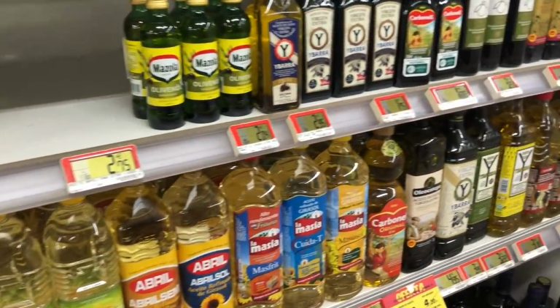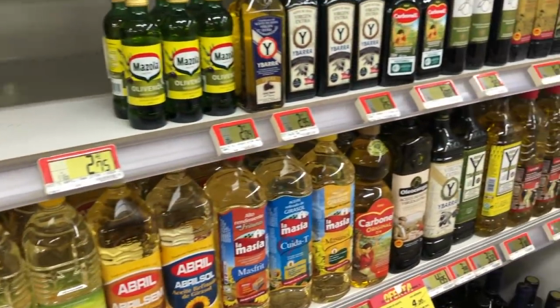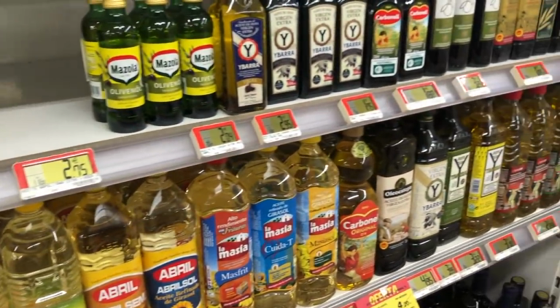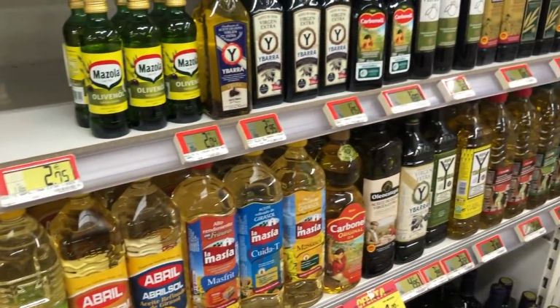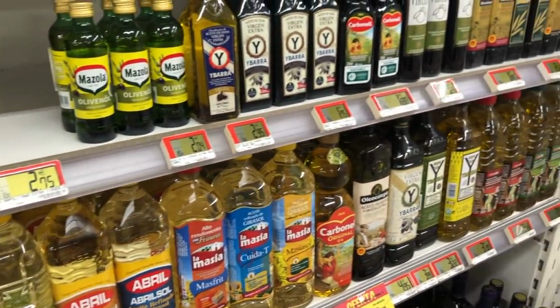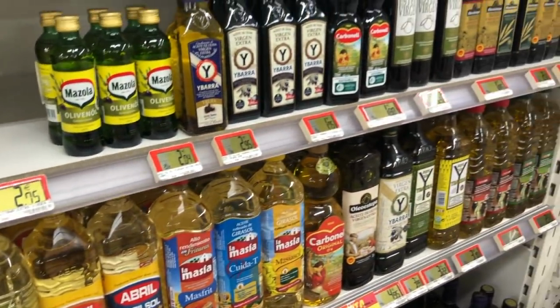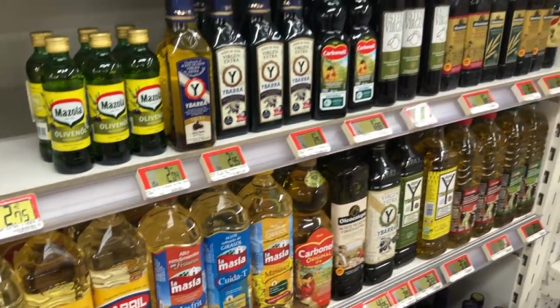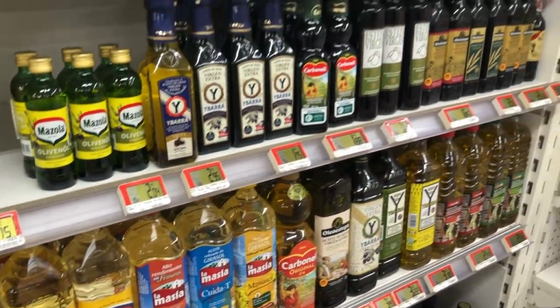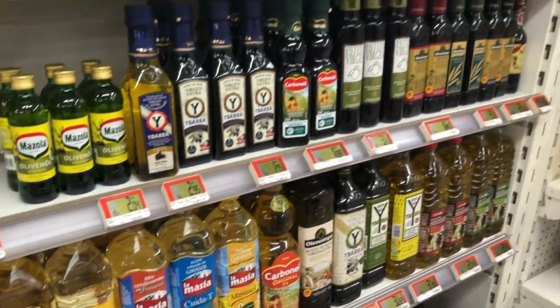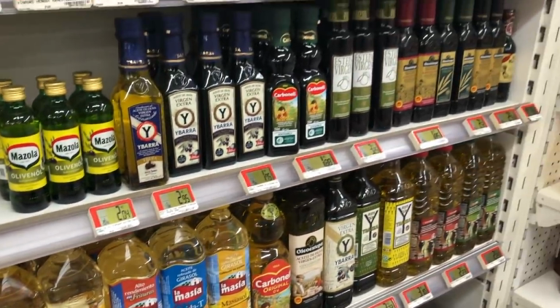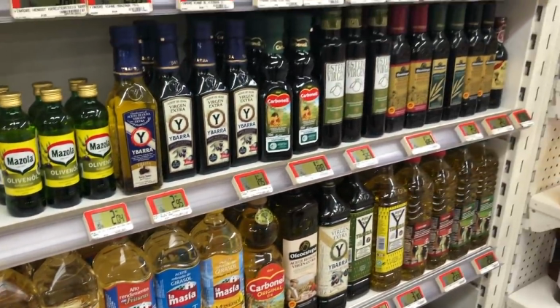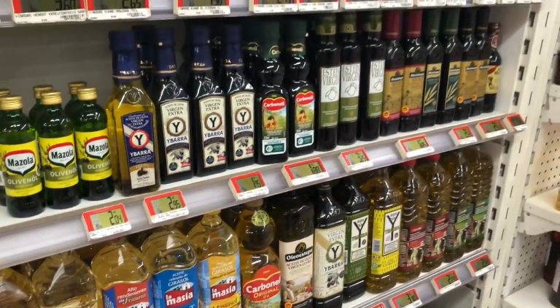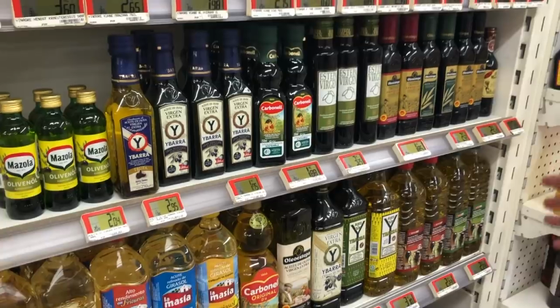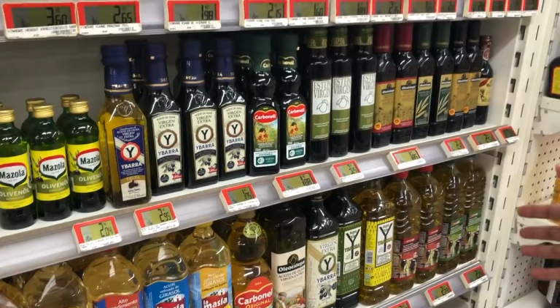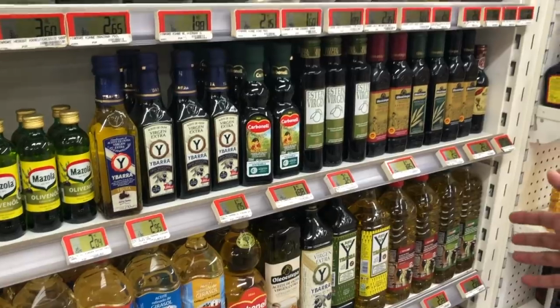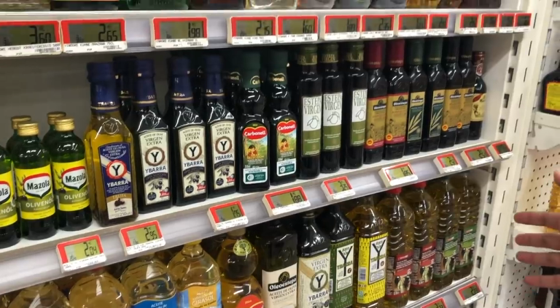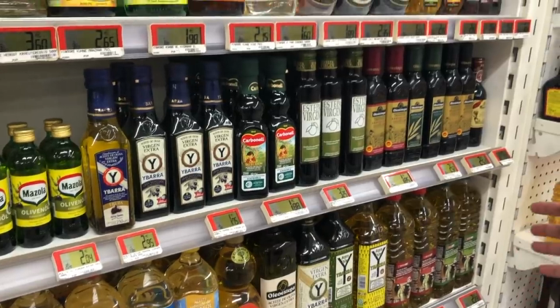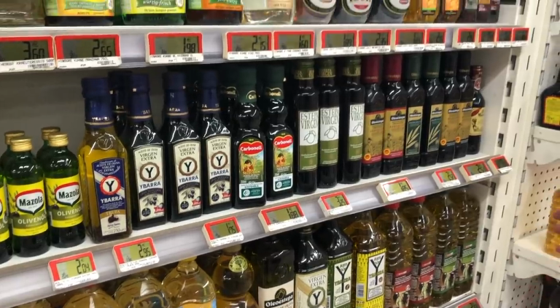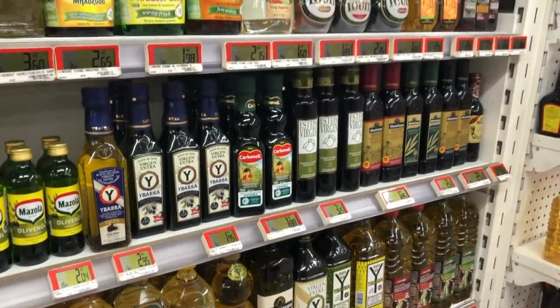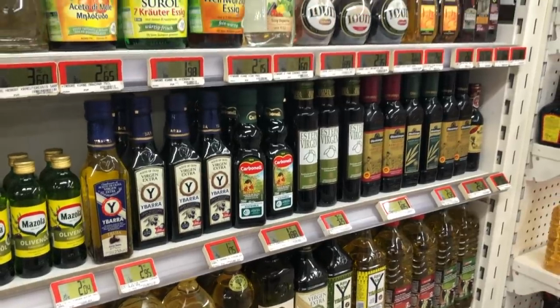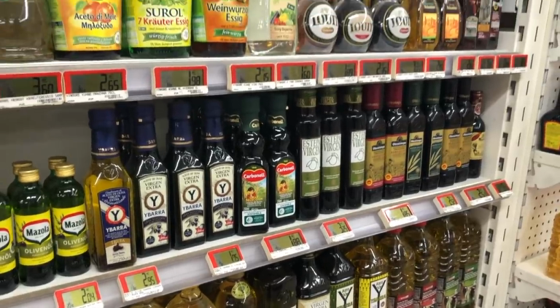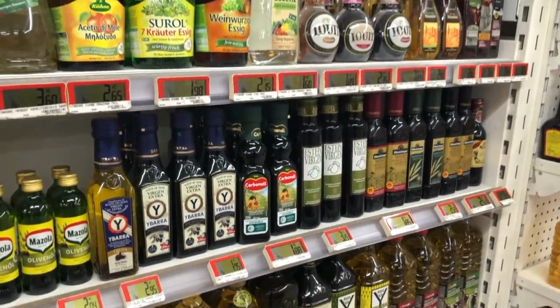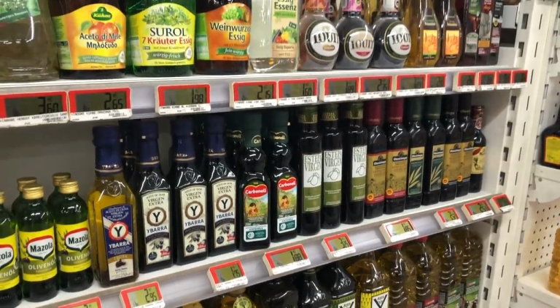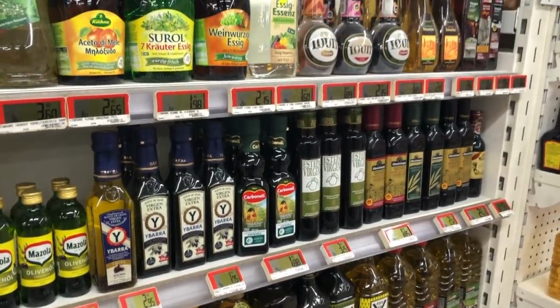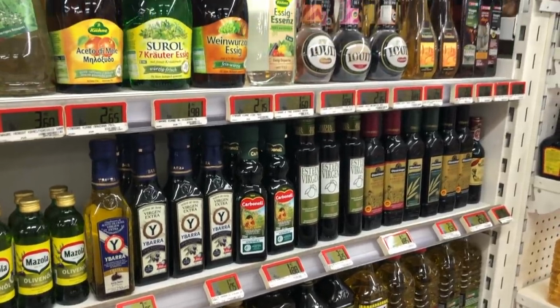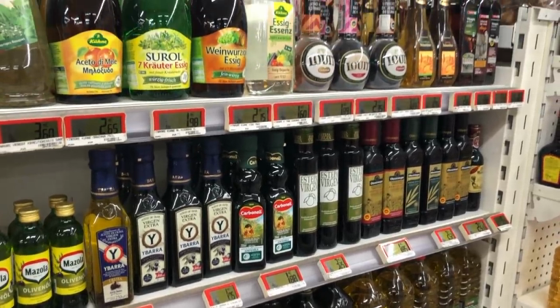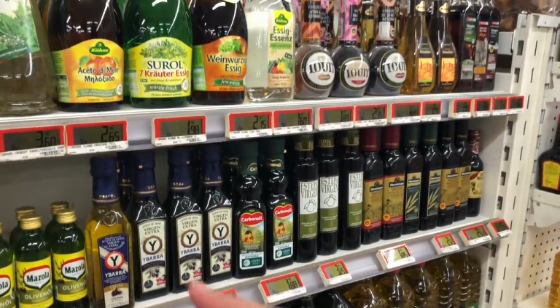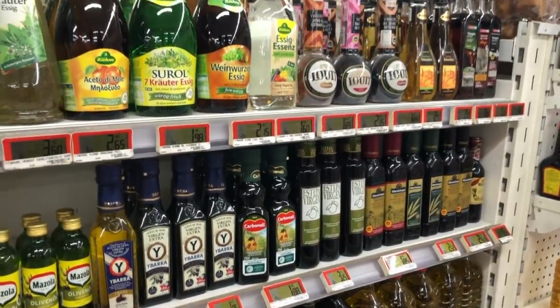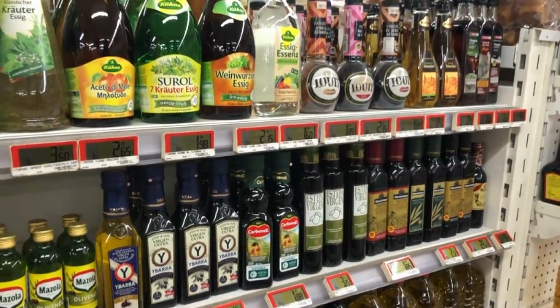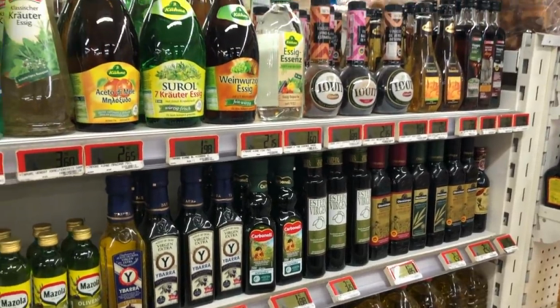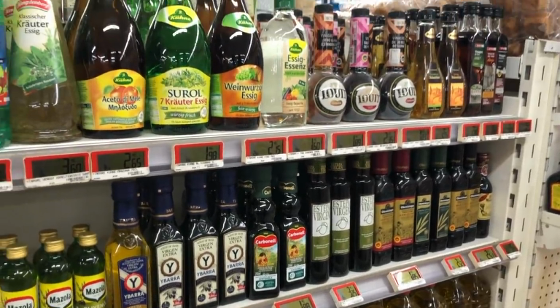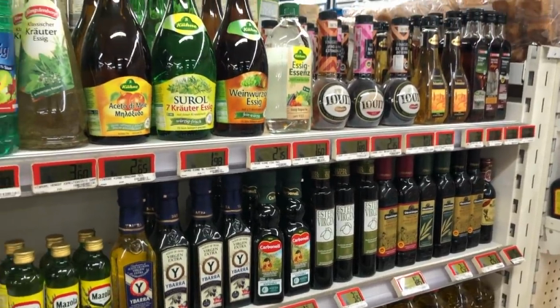There is also olive oil, which we use at home, so we don't use normal sunflower oil.